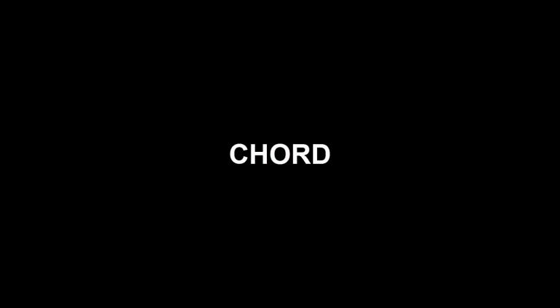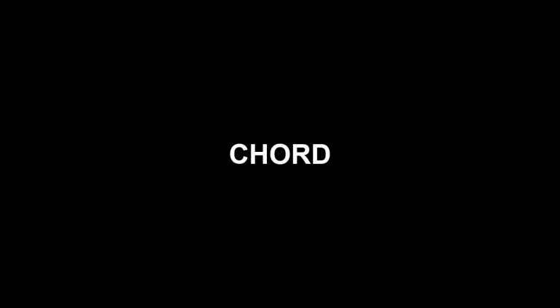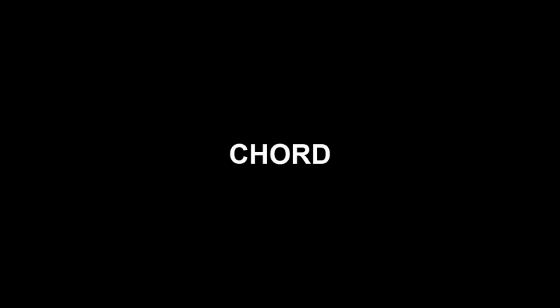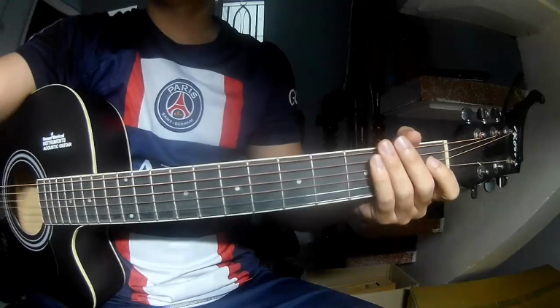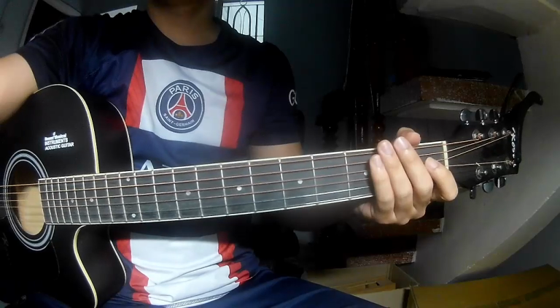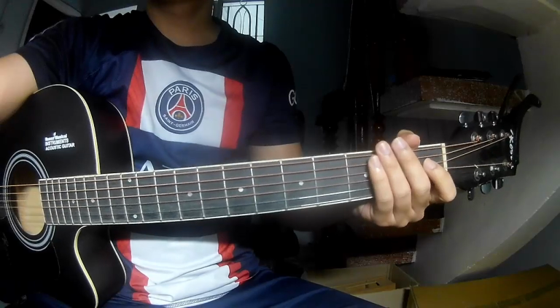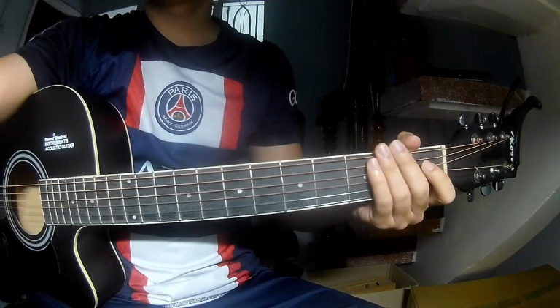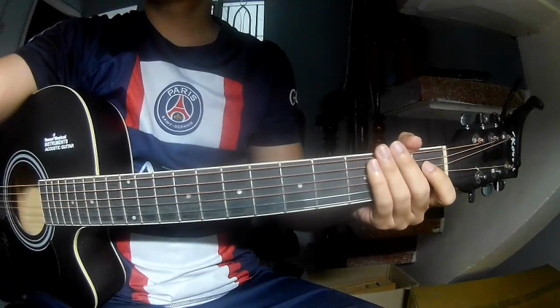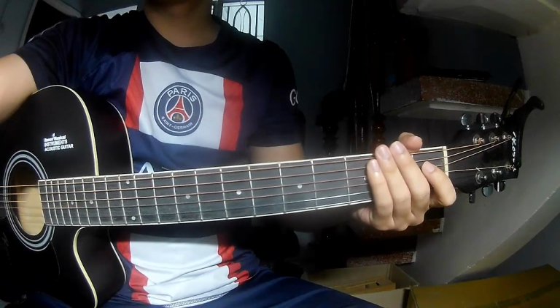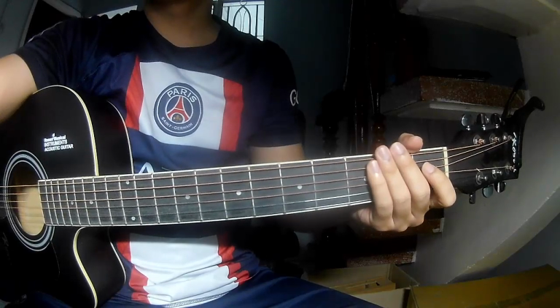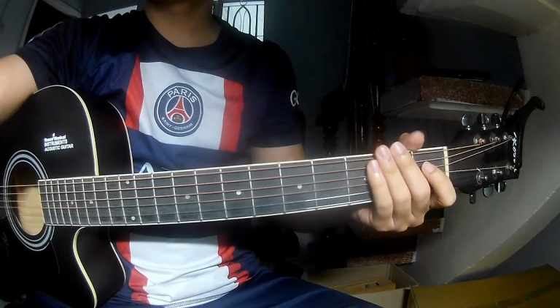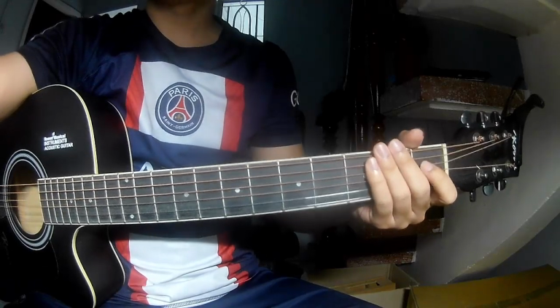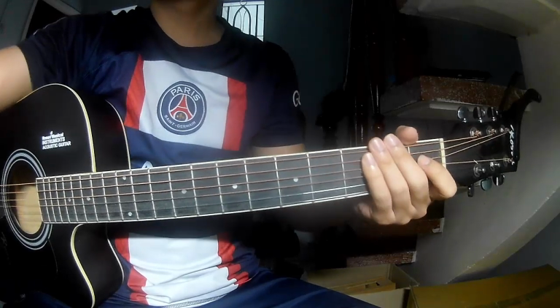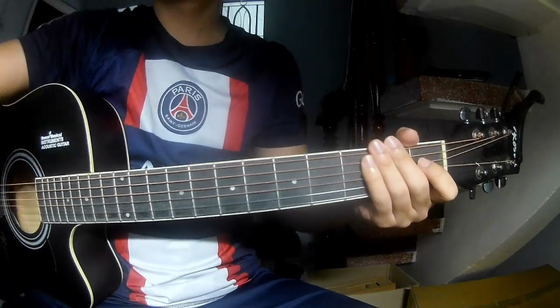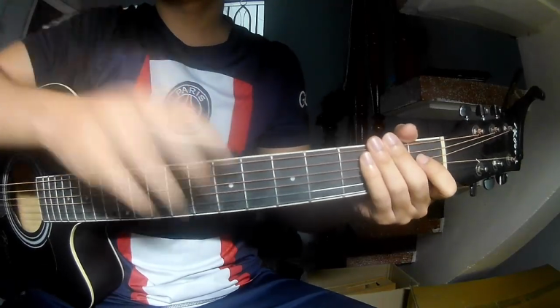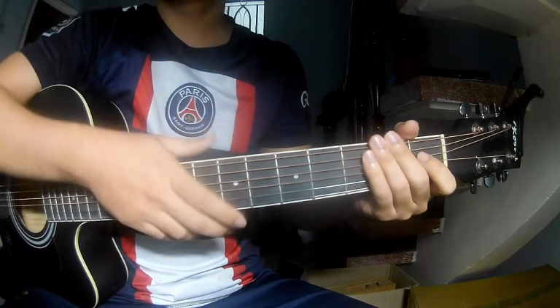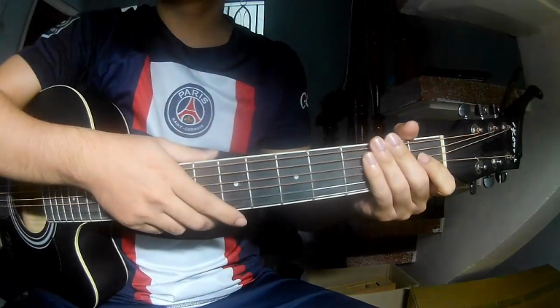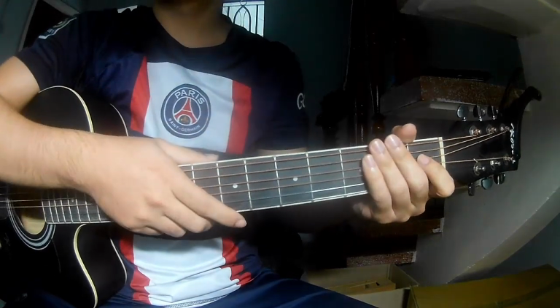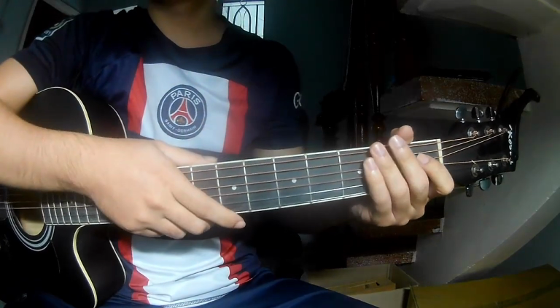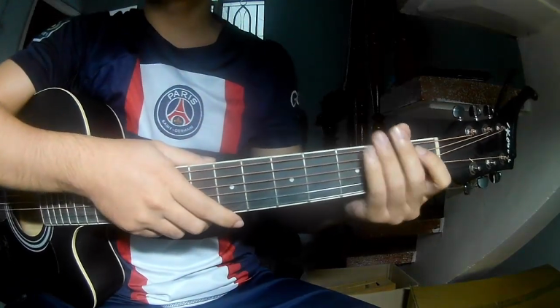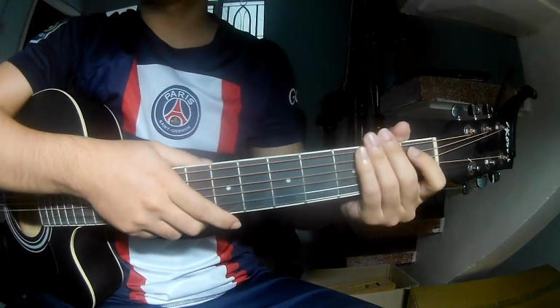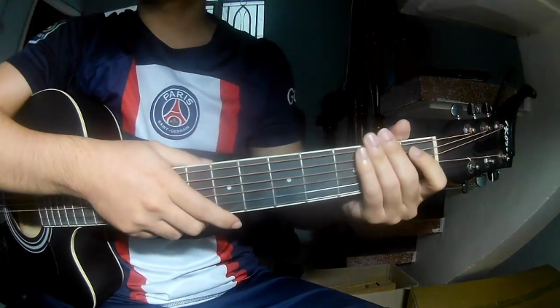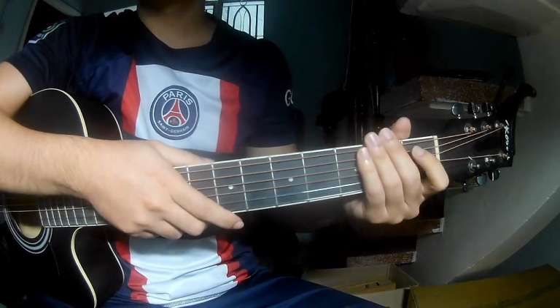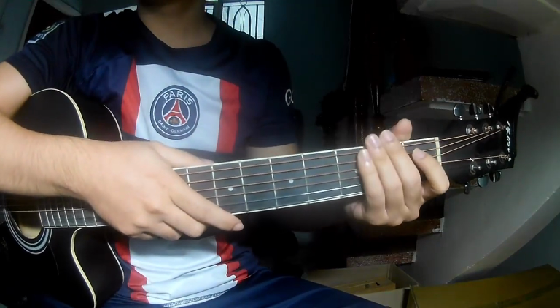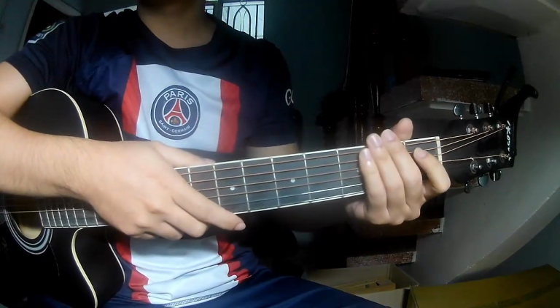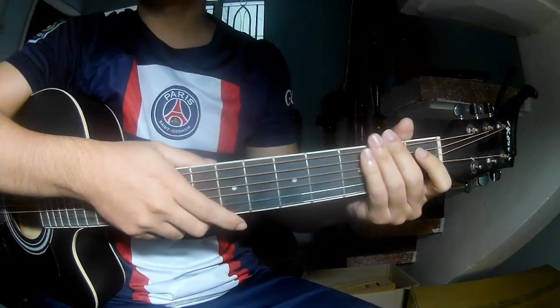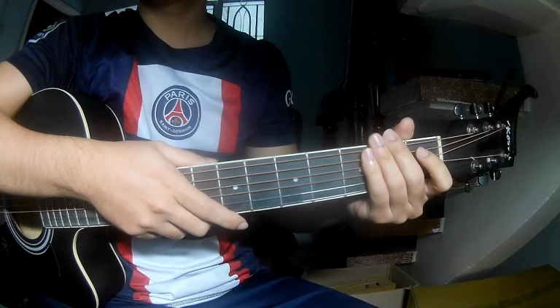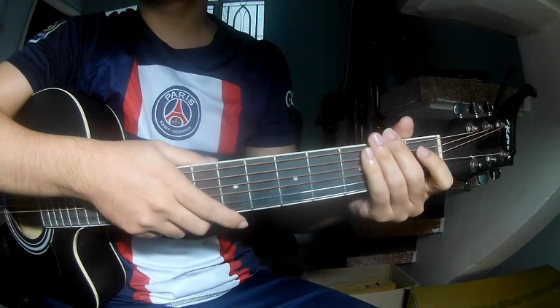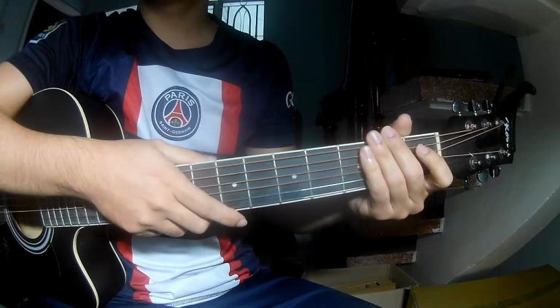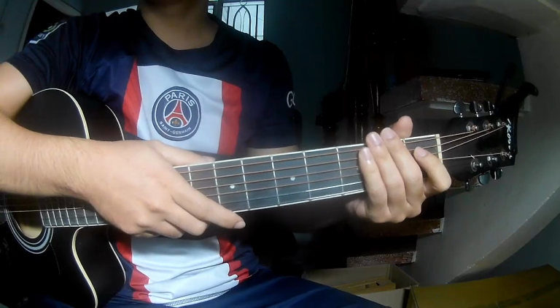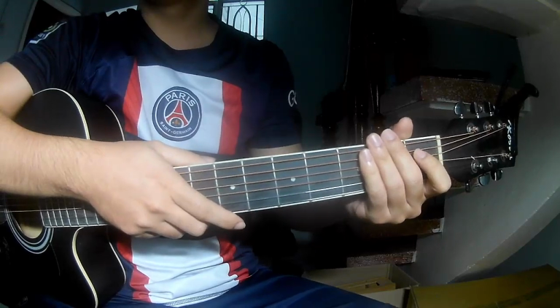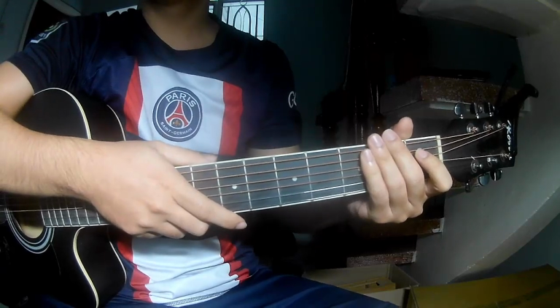Hi everyone, today we see how to play guitar for a long song by Ruka and Sammy Muller.